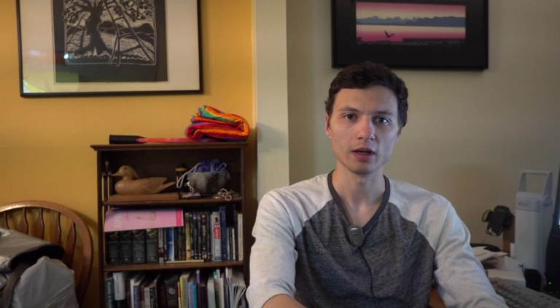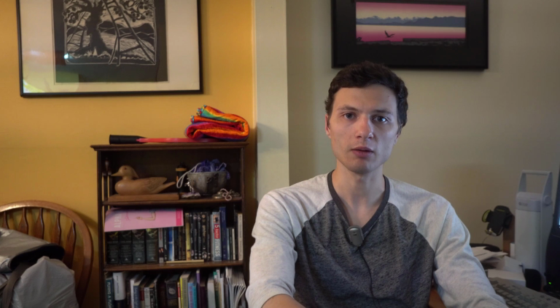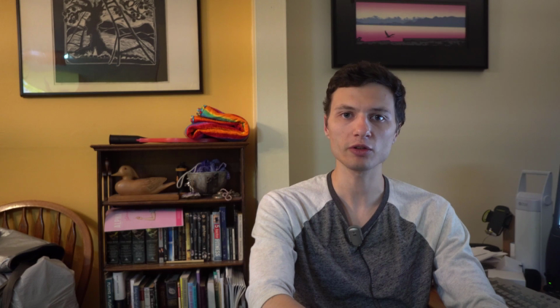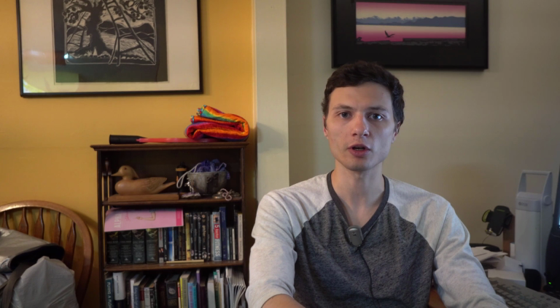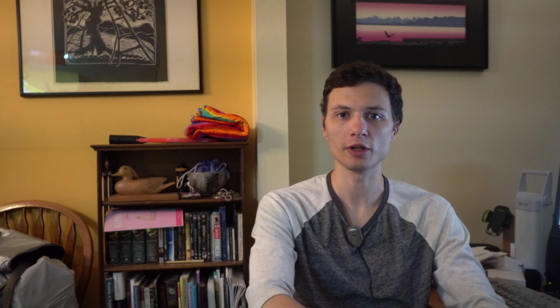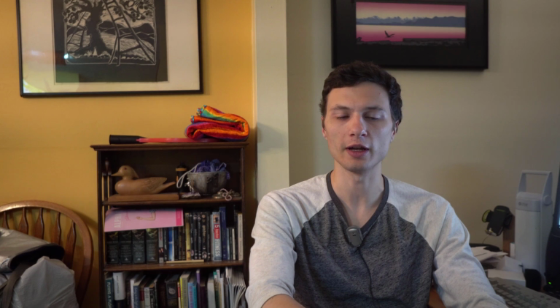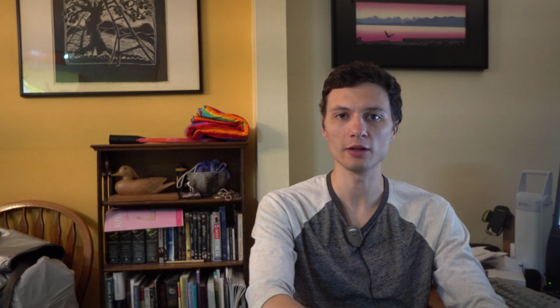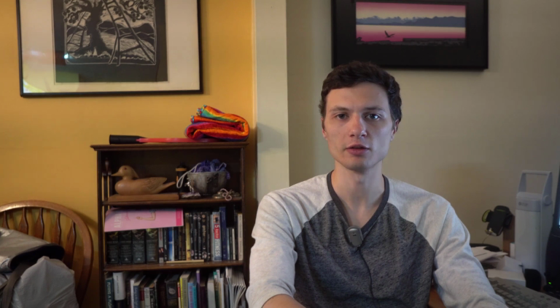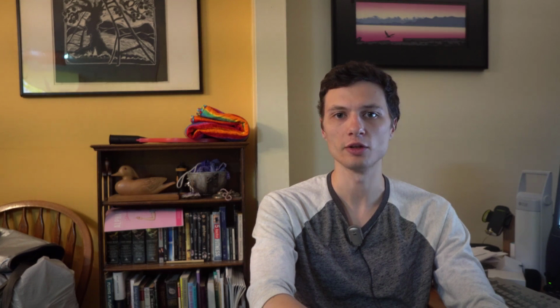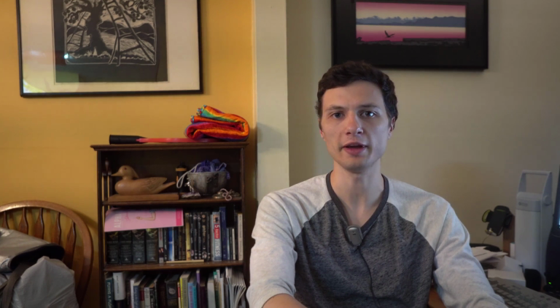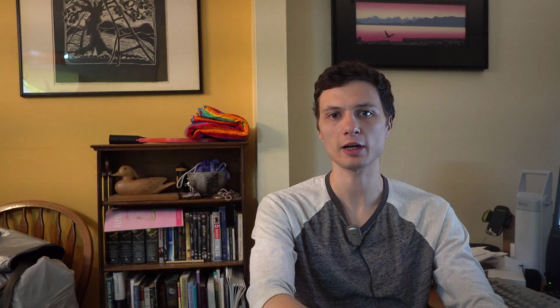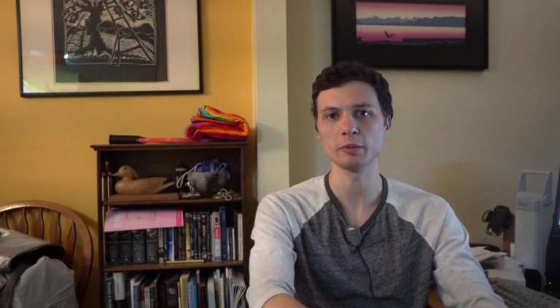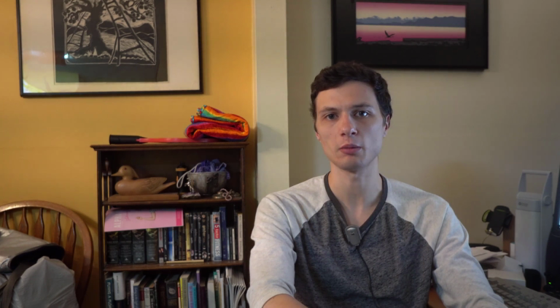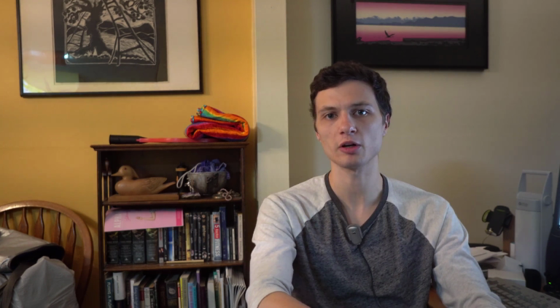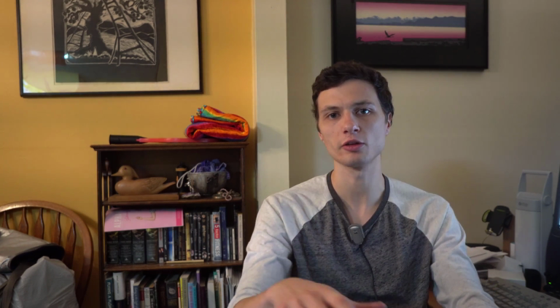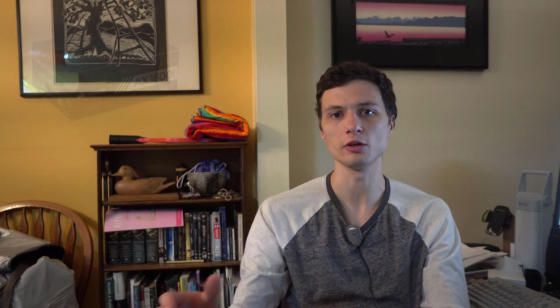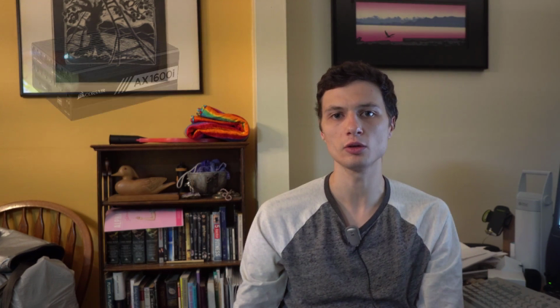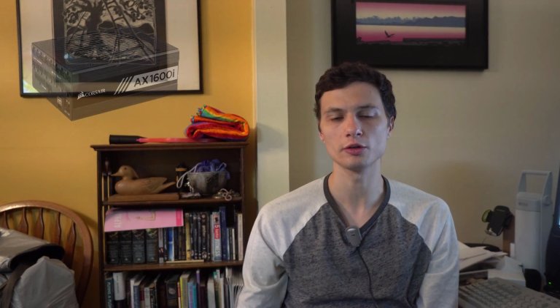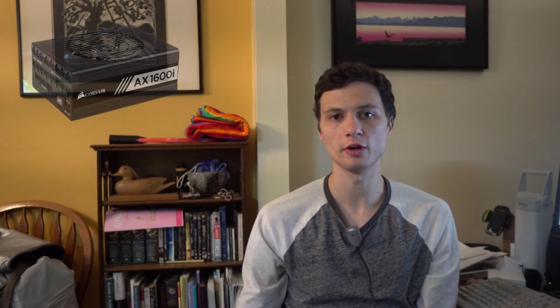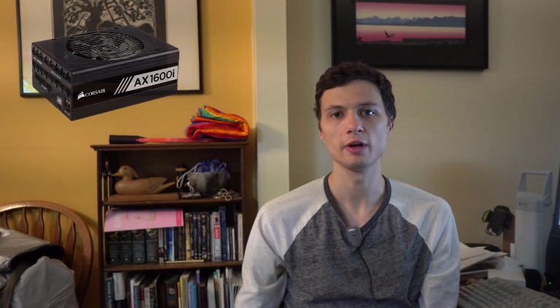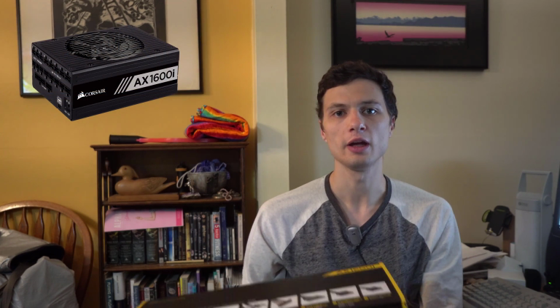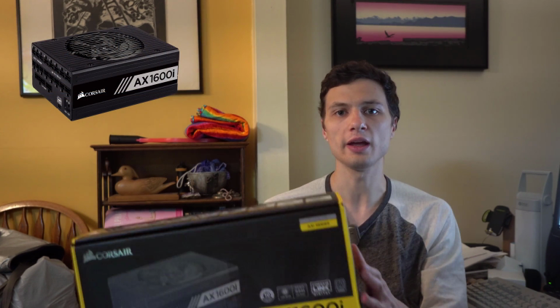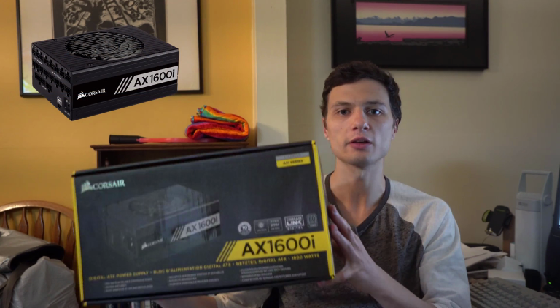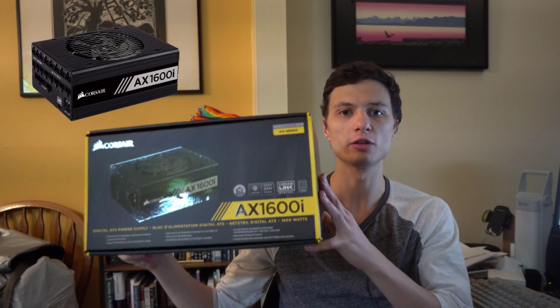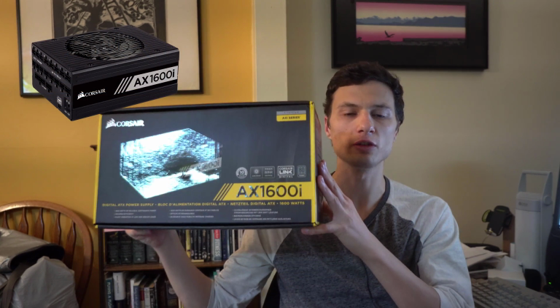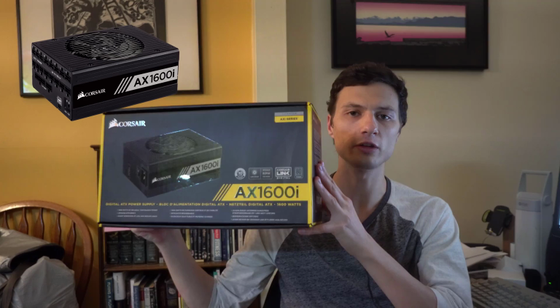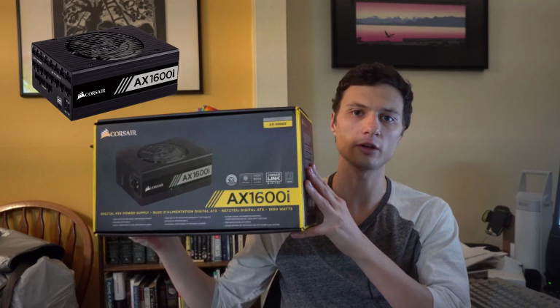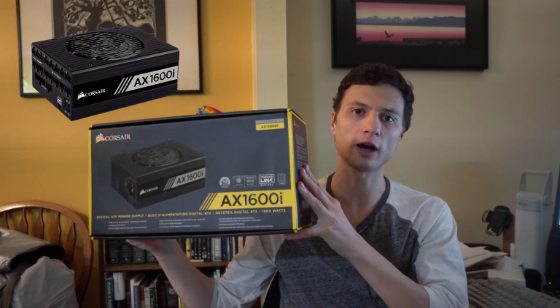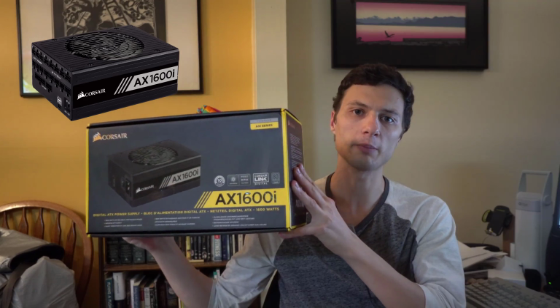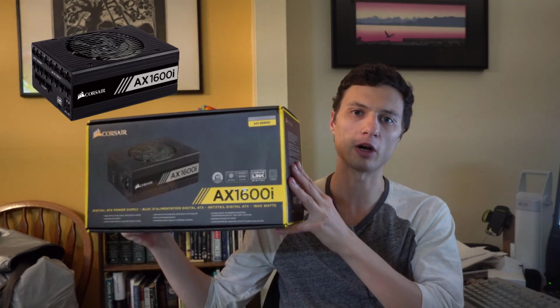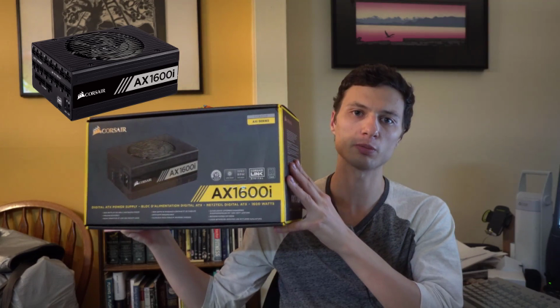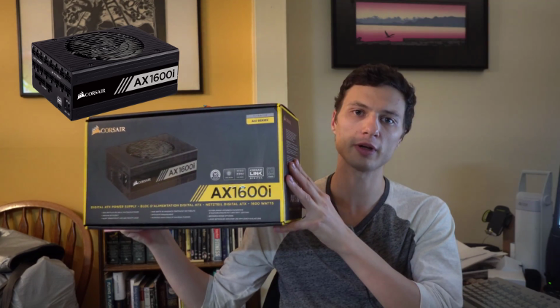Hey, what's going on today, guys? Today I'm going to be unboxing the new Corsair AX1600i Power Supply.